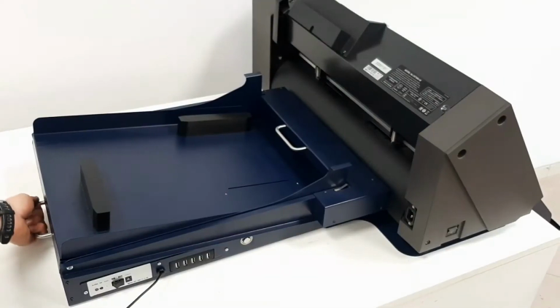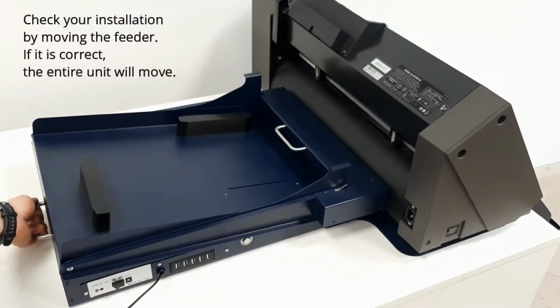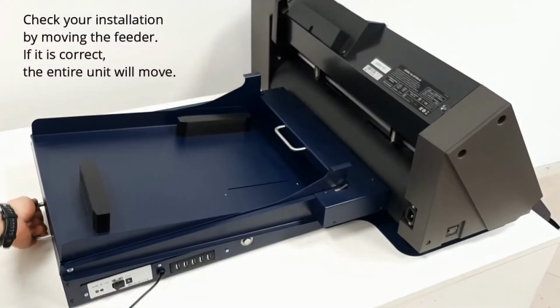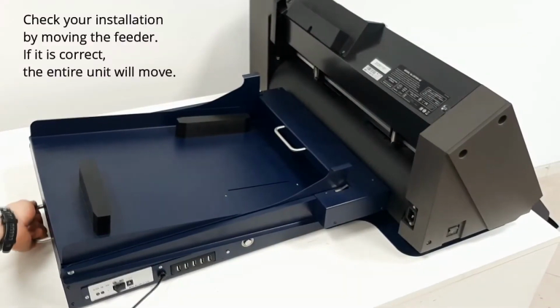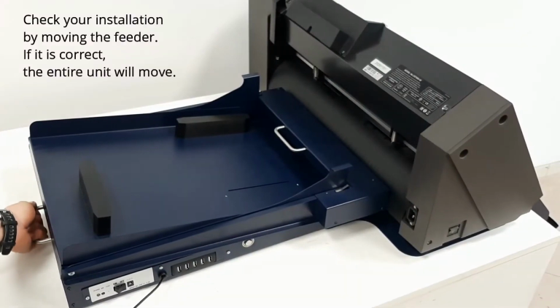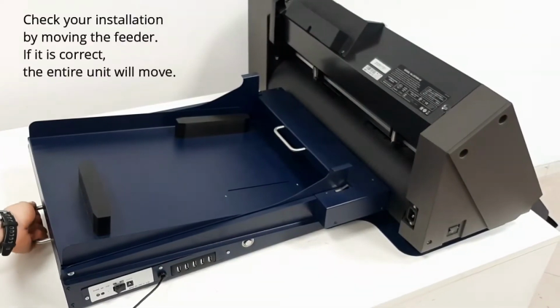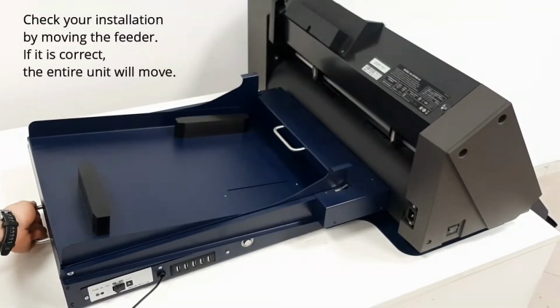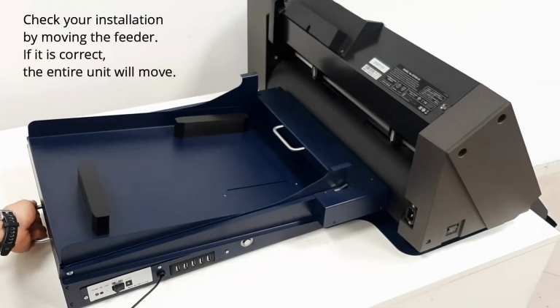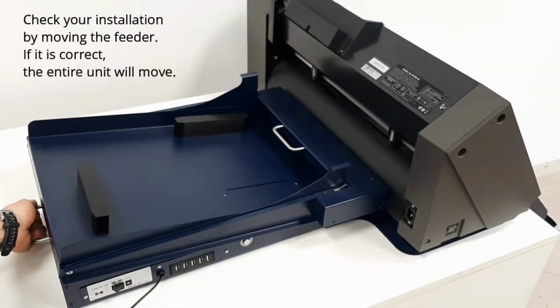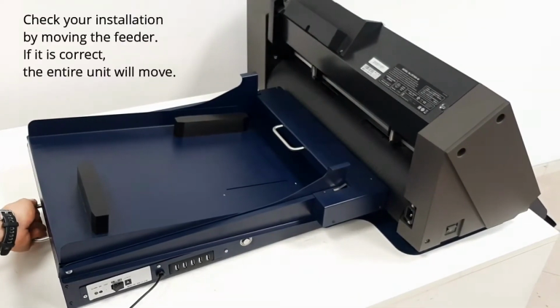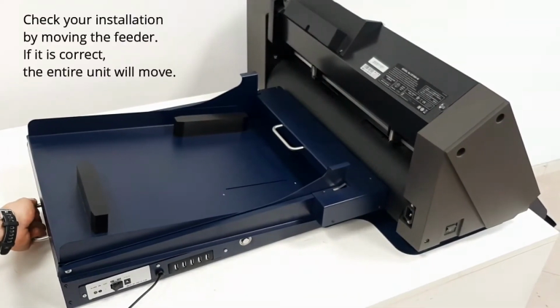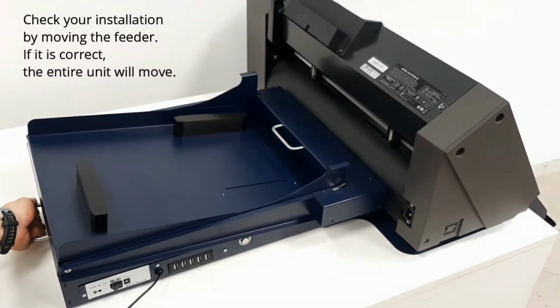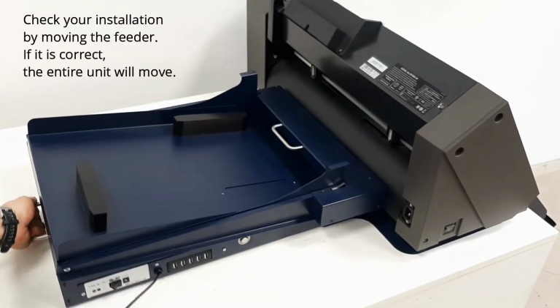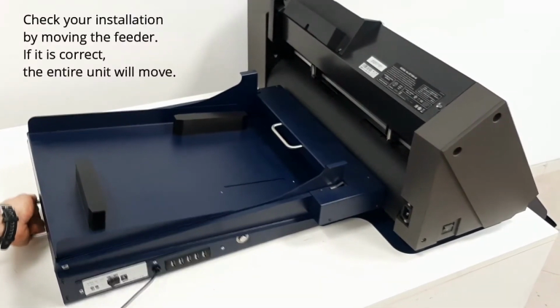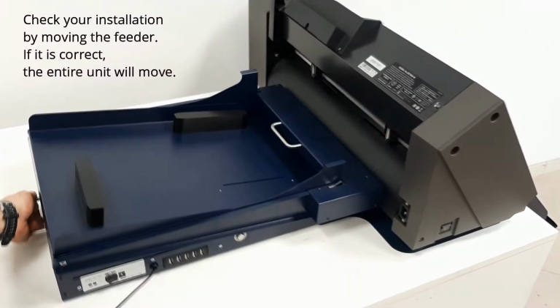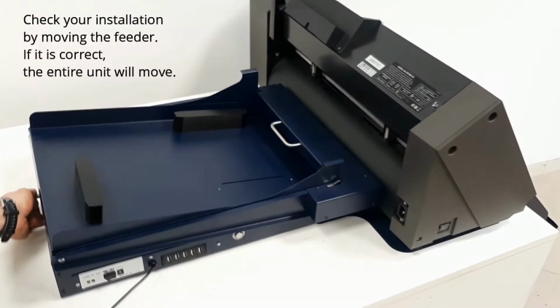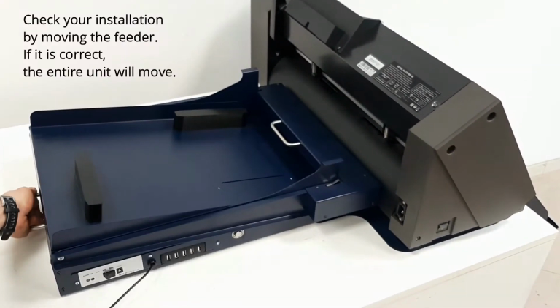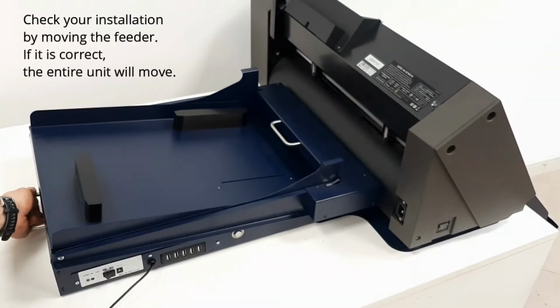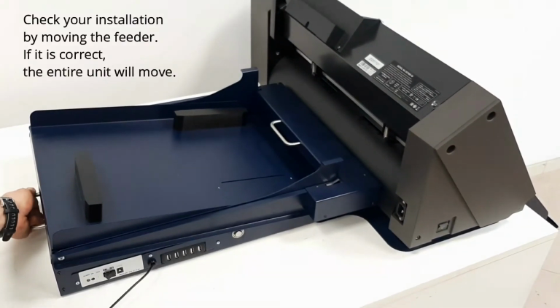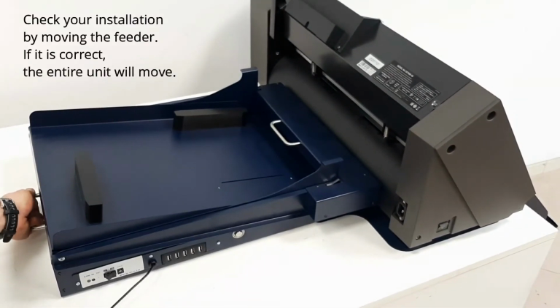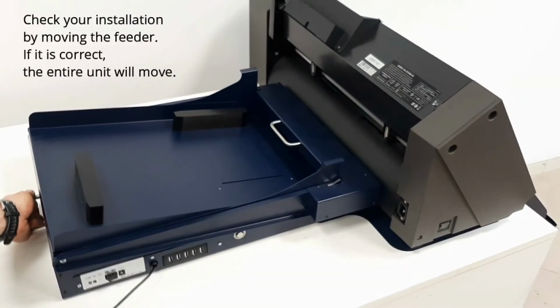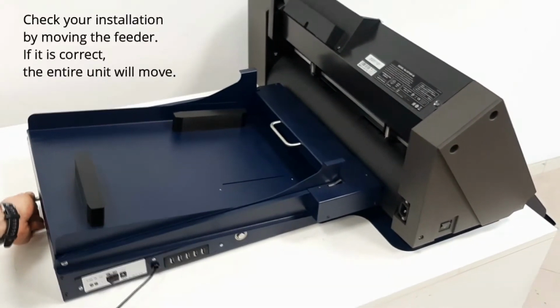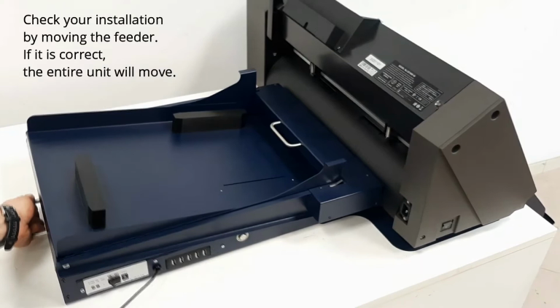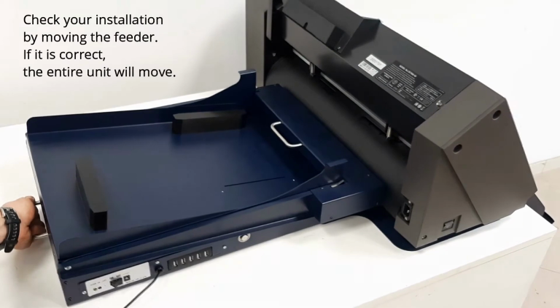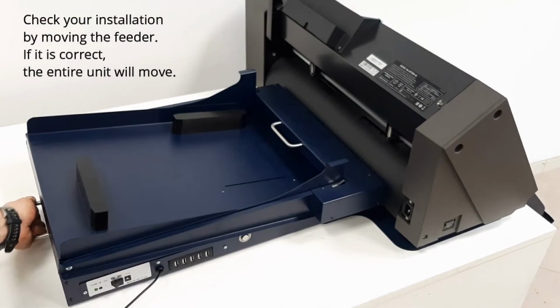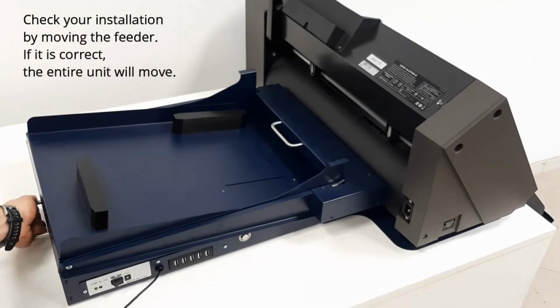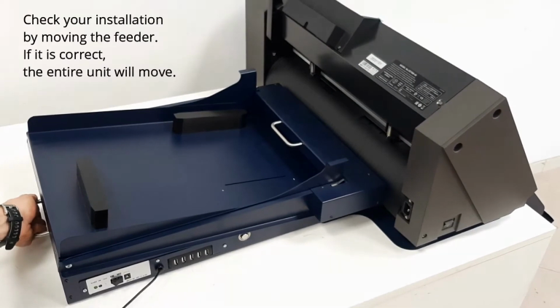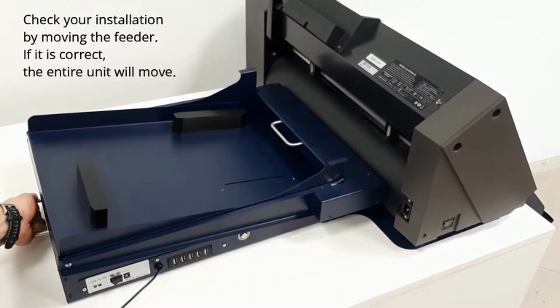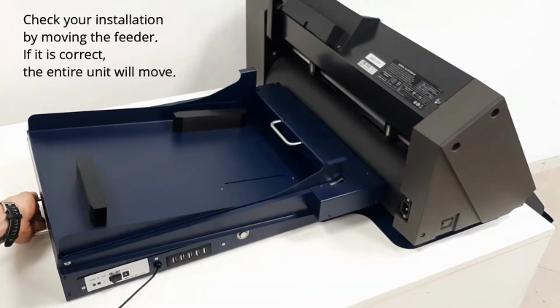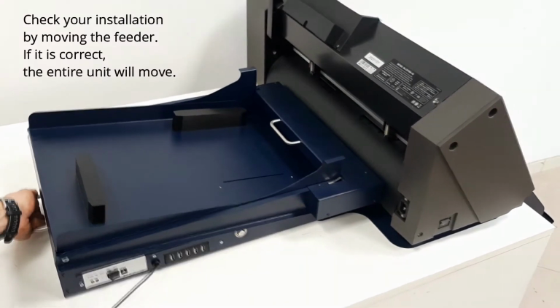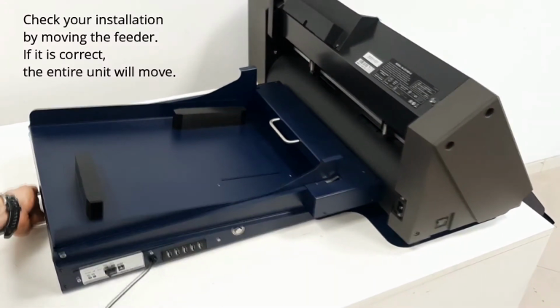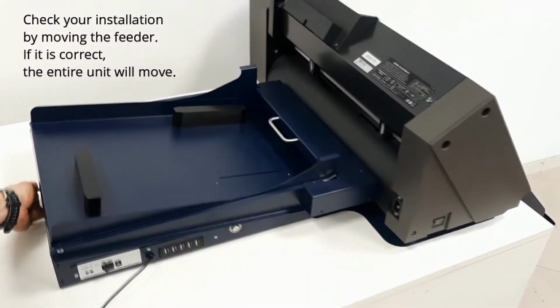Check your installation by moving the feeder. If it is correct, the entire unit will move.